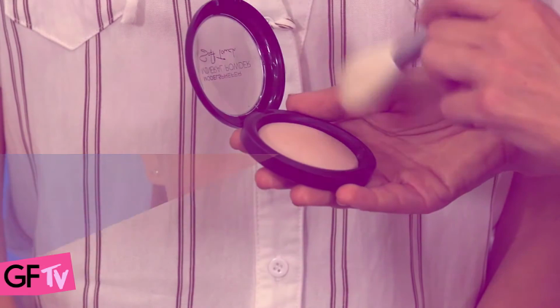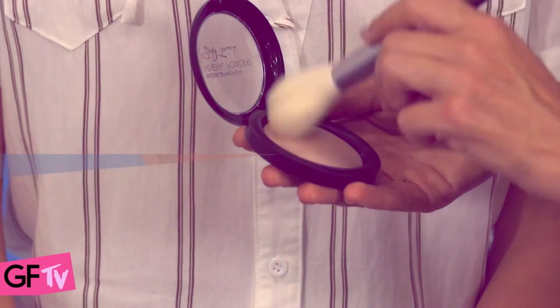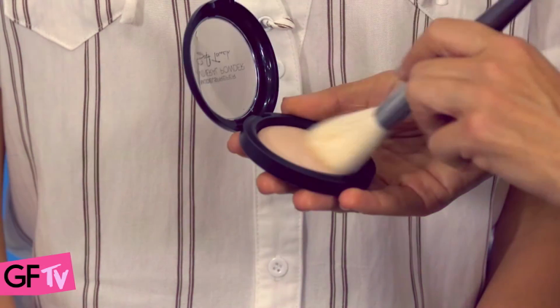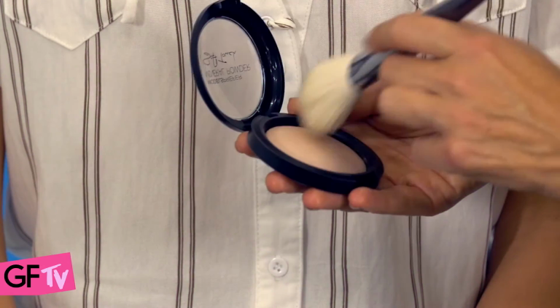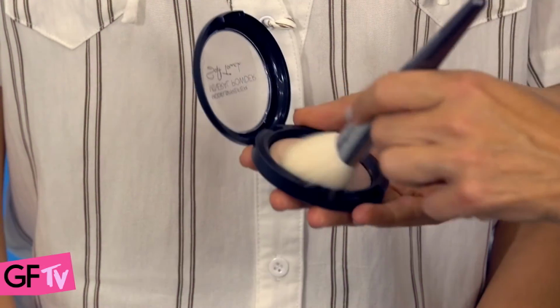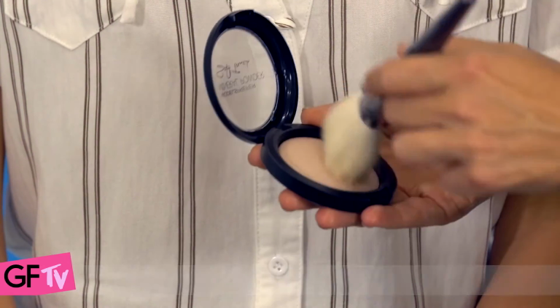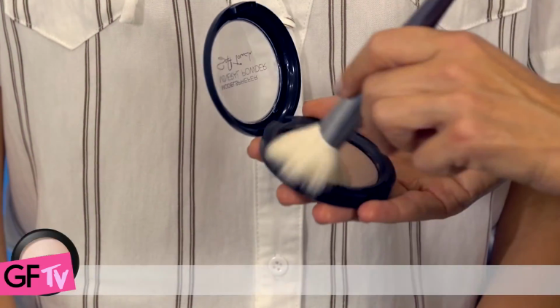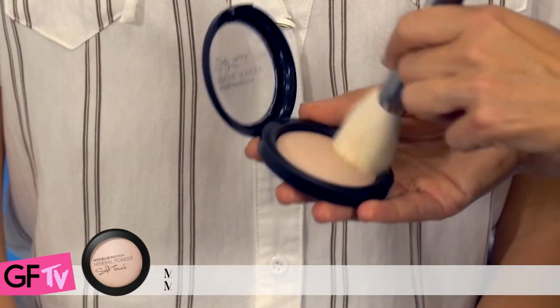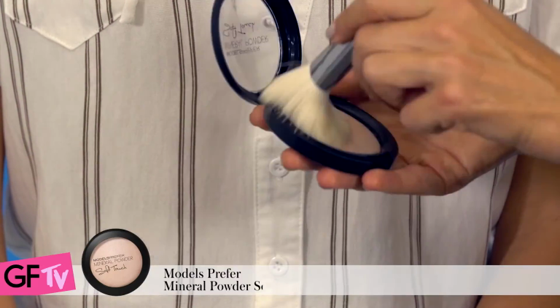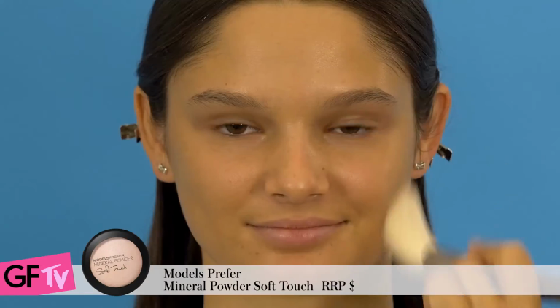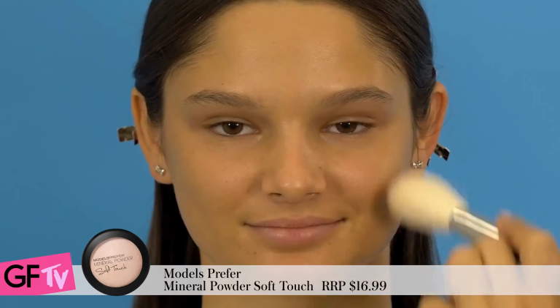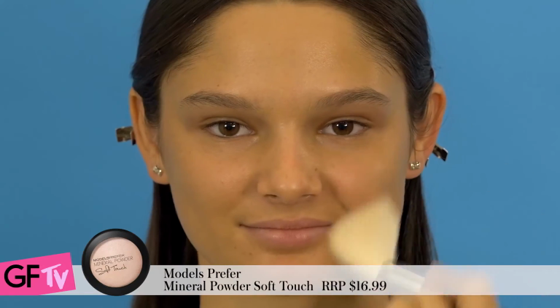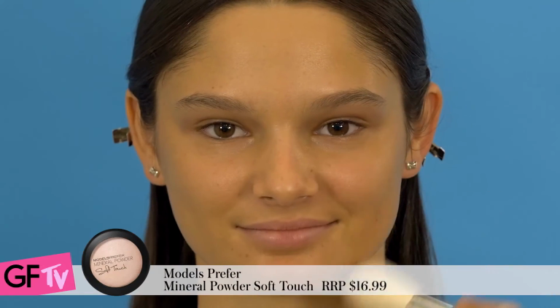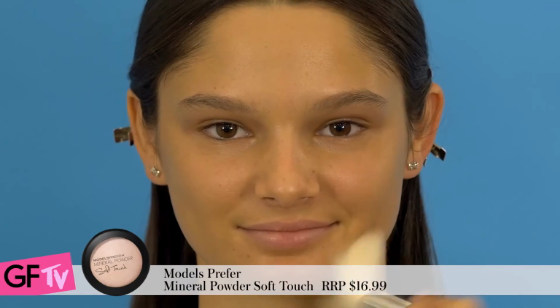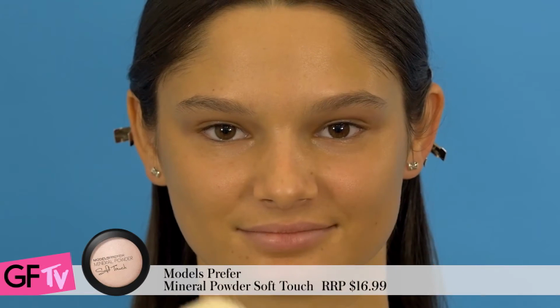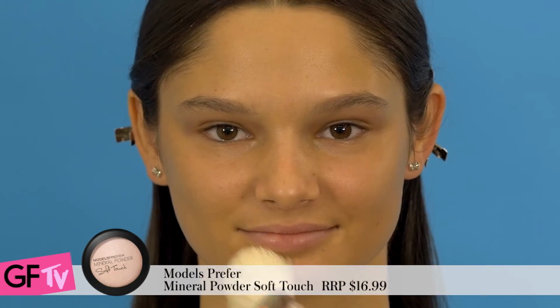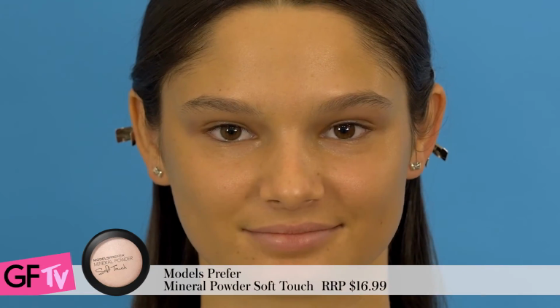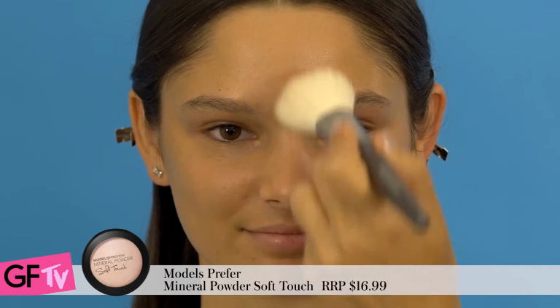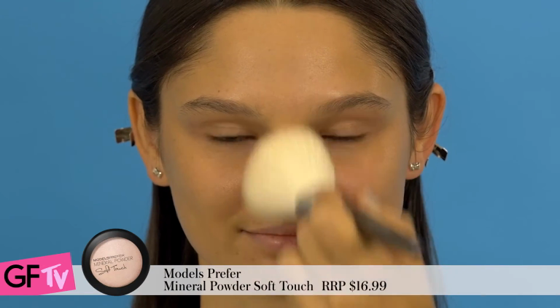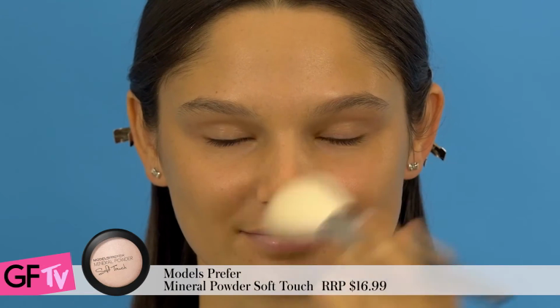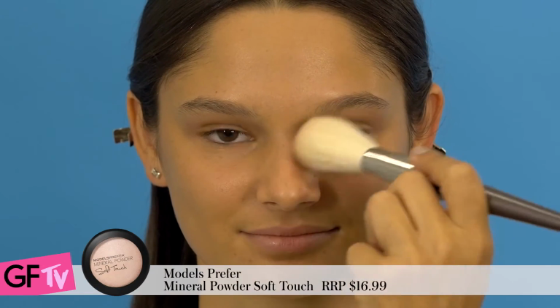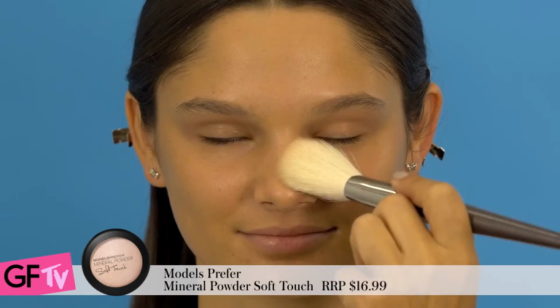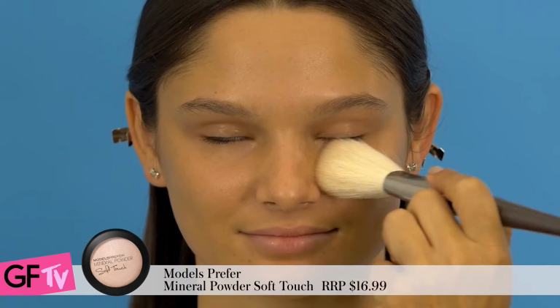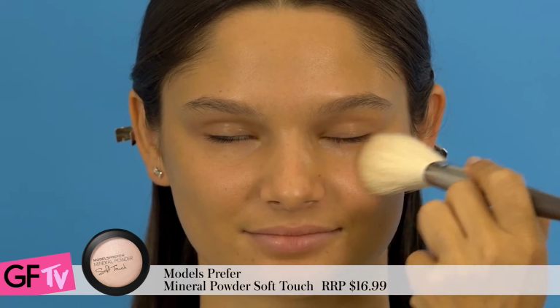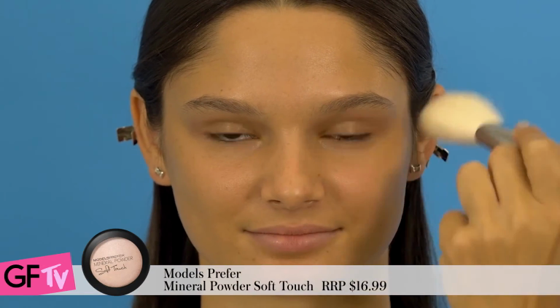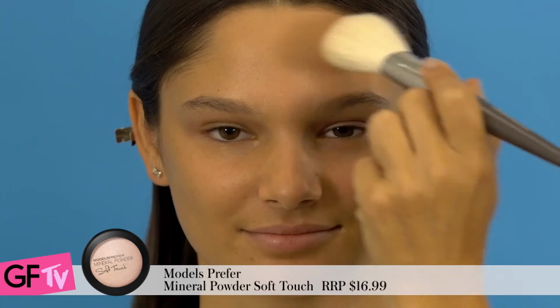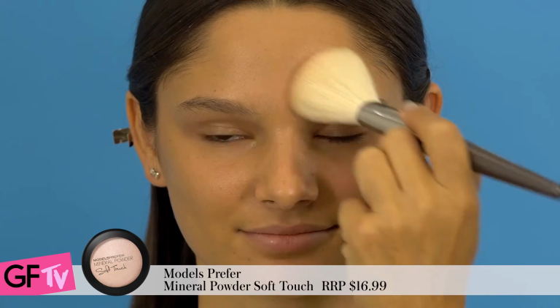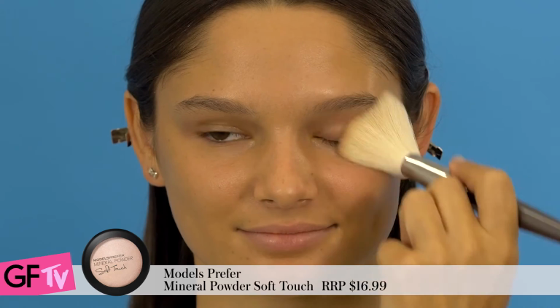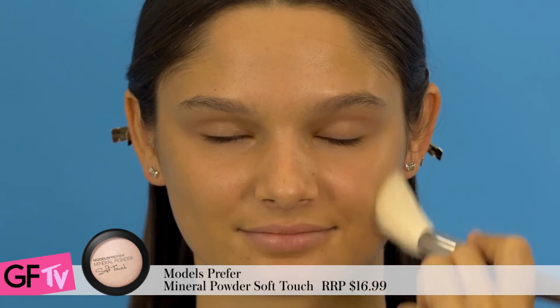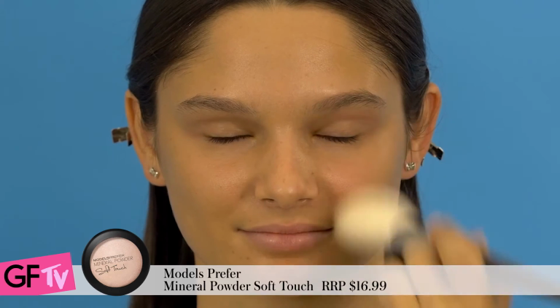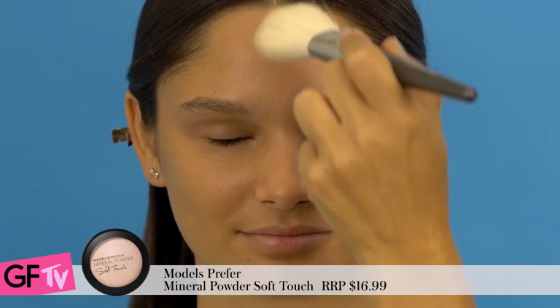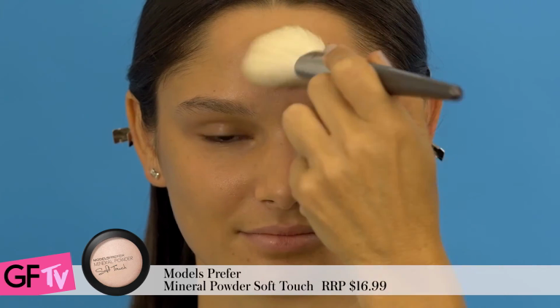Next up, apply mineral powder to any shiny spots. Don't add too much though, as we still want to keep the skin looking fresh.